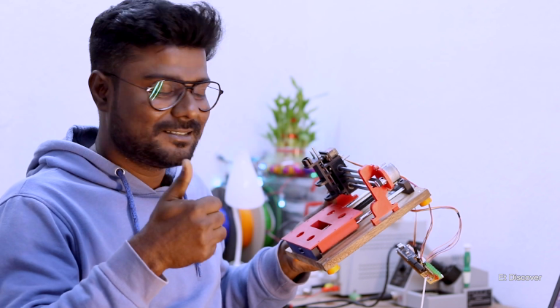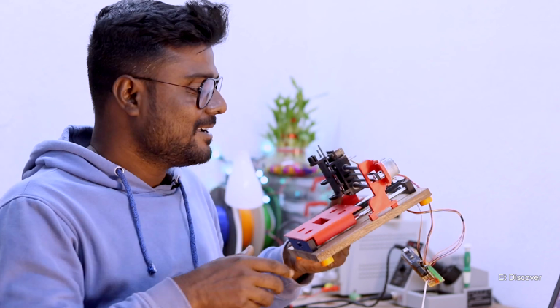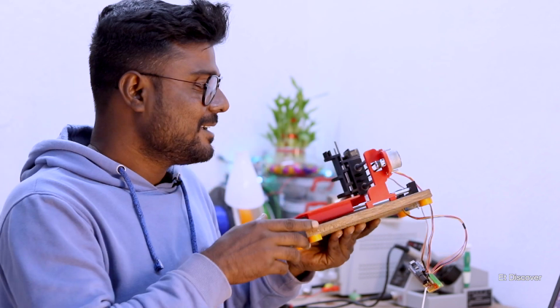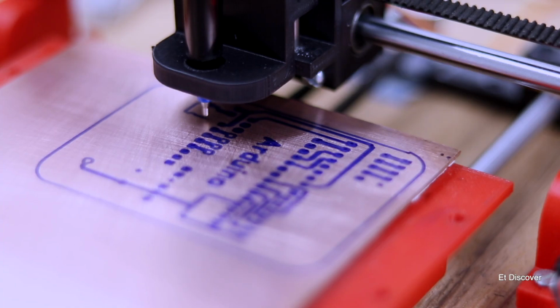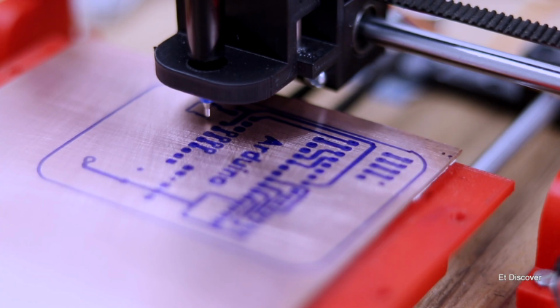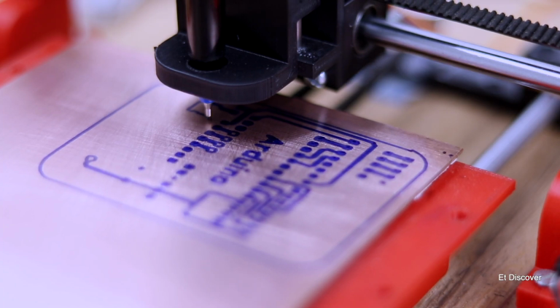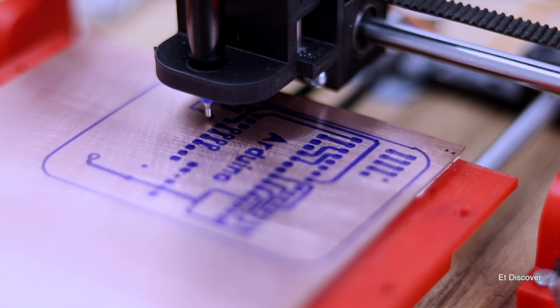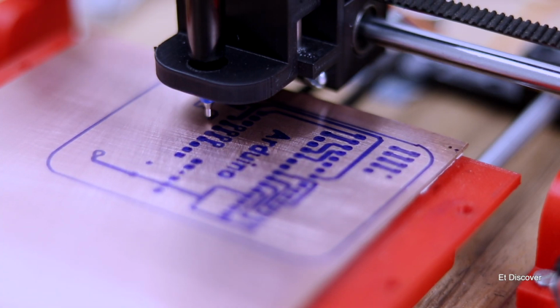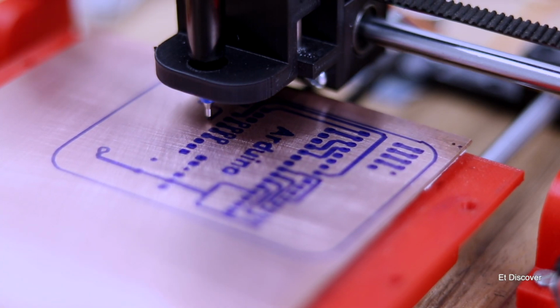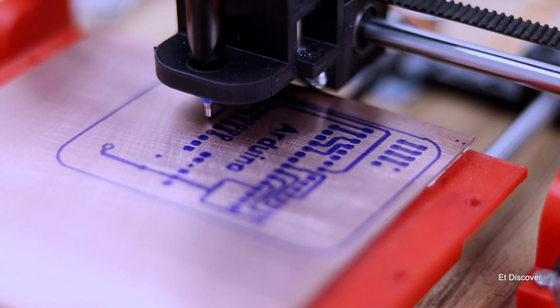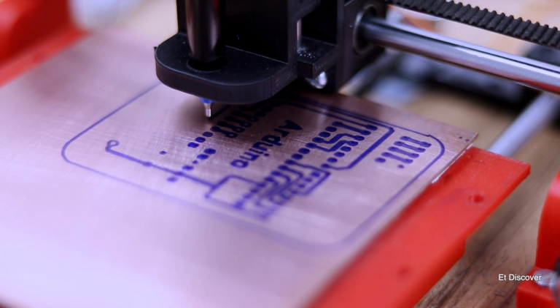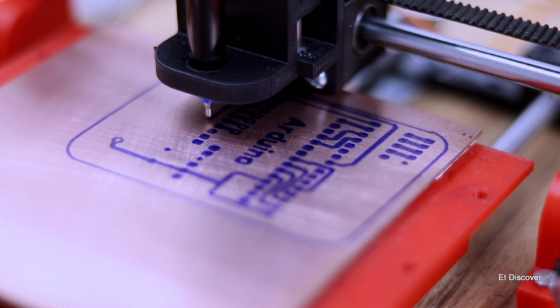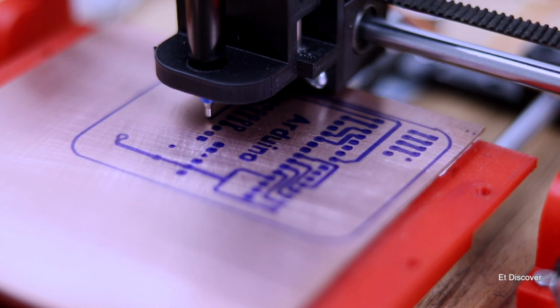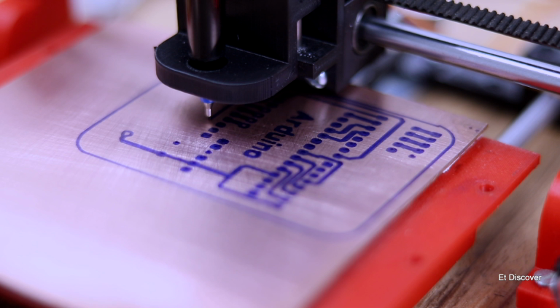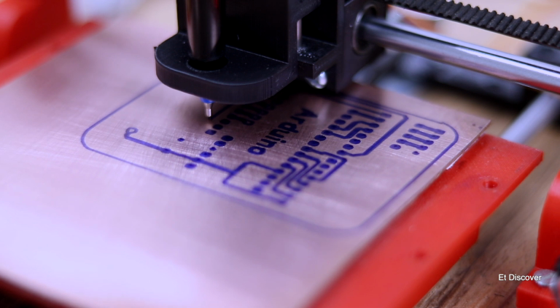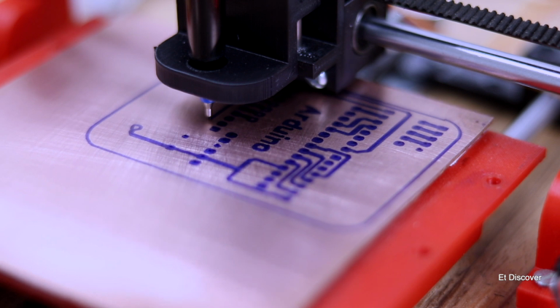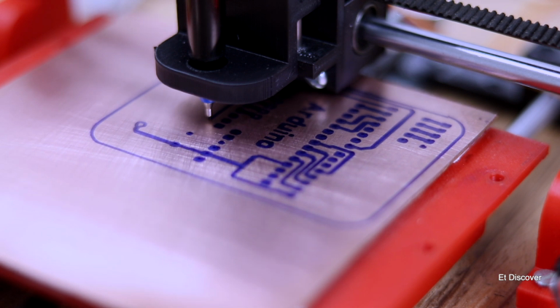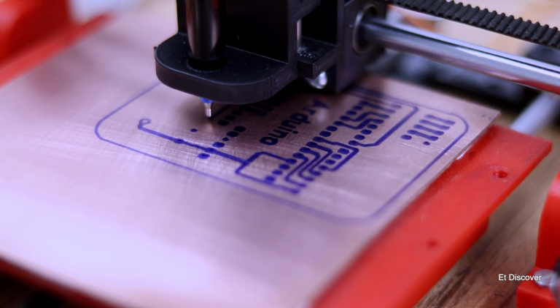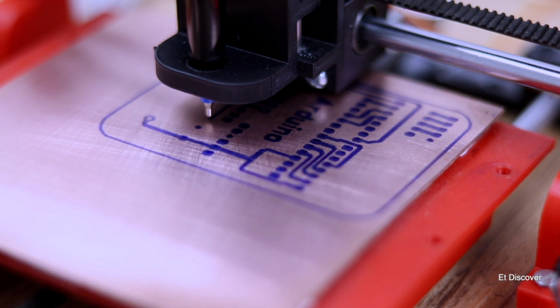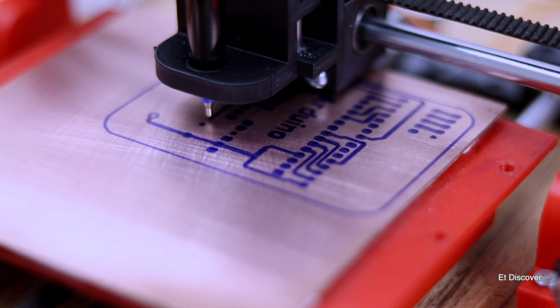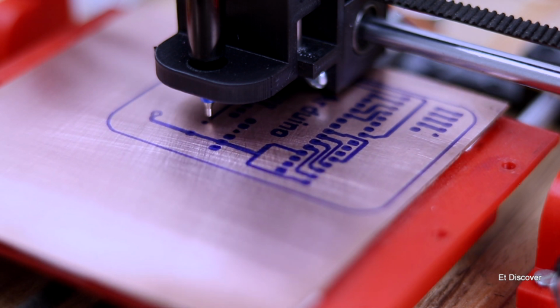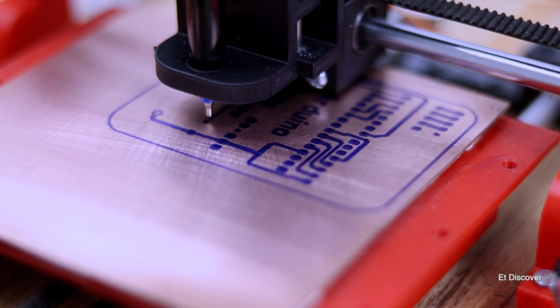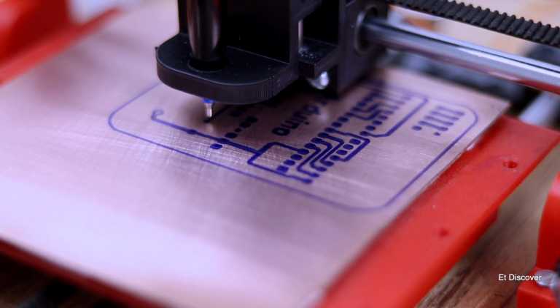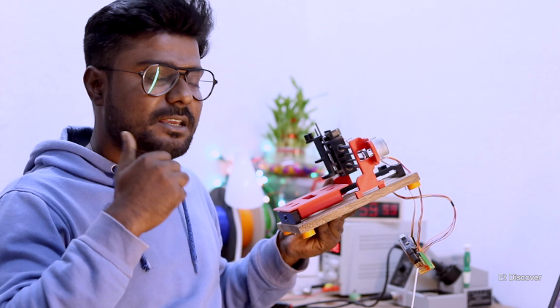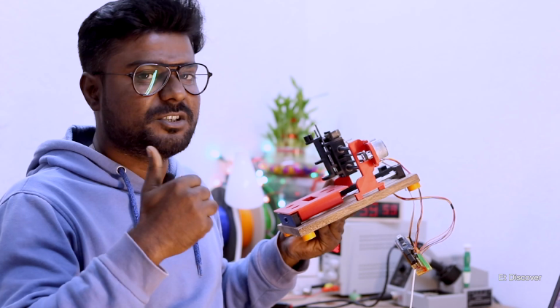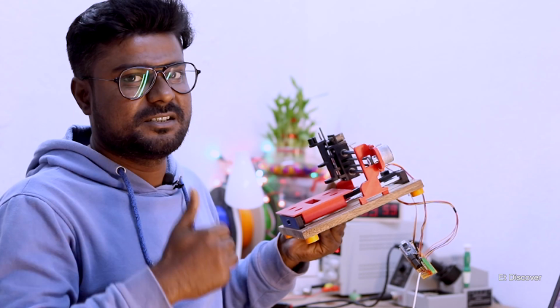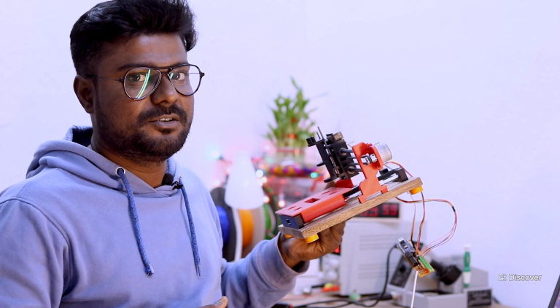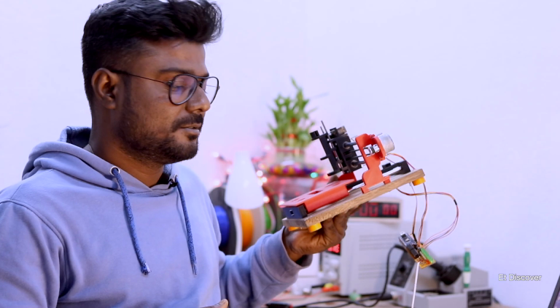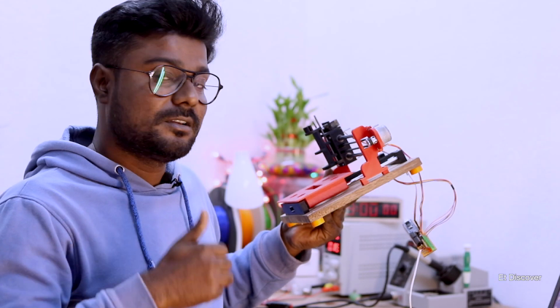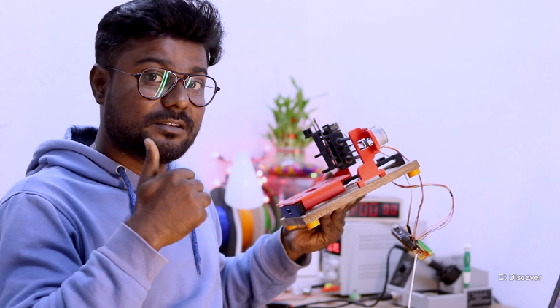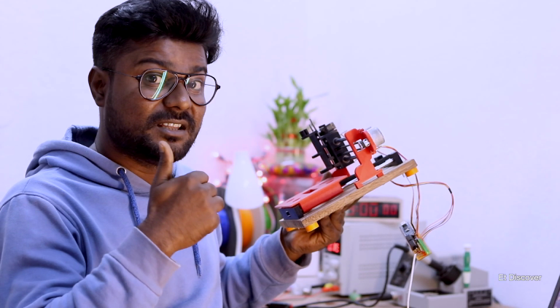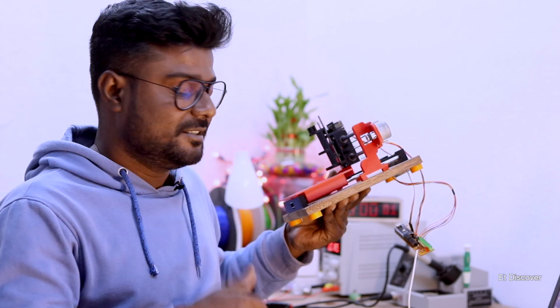If you want to make this kind of CNC for yourself, then keep watching this video till the end.